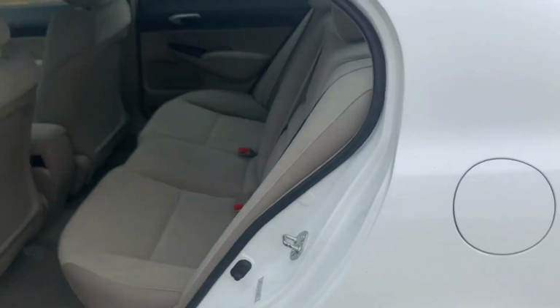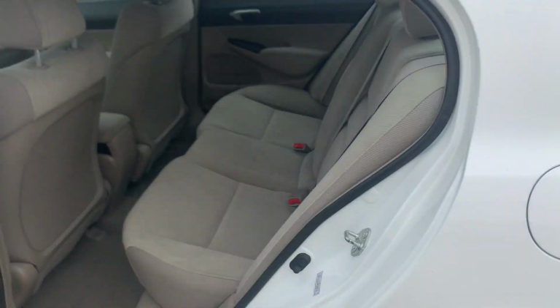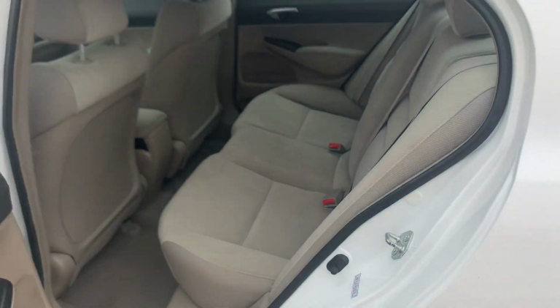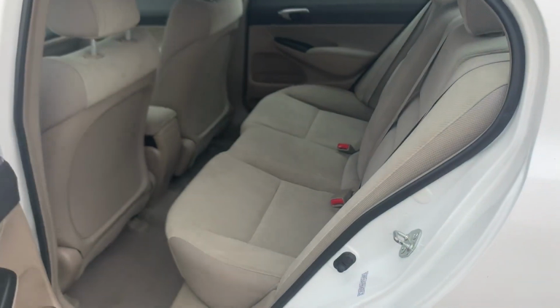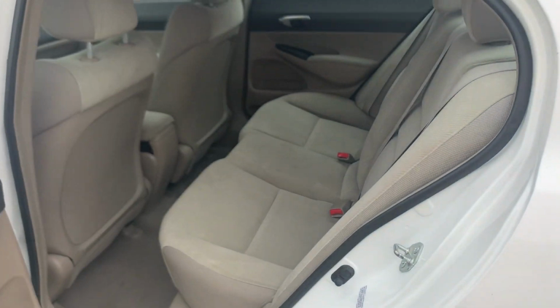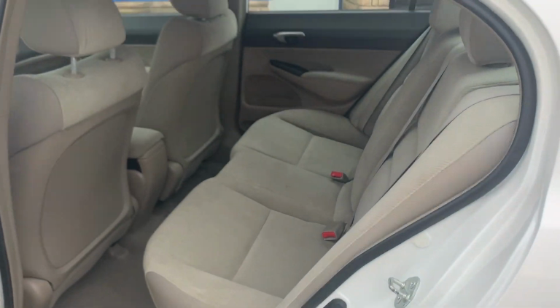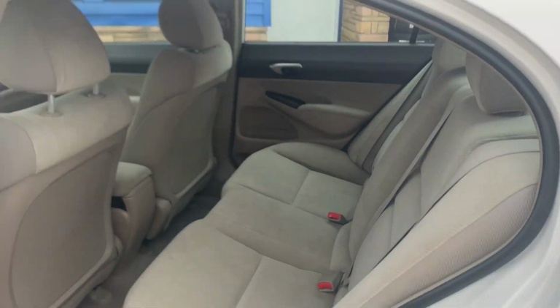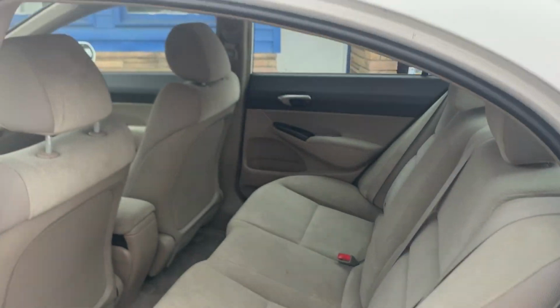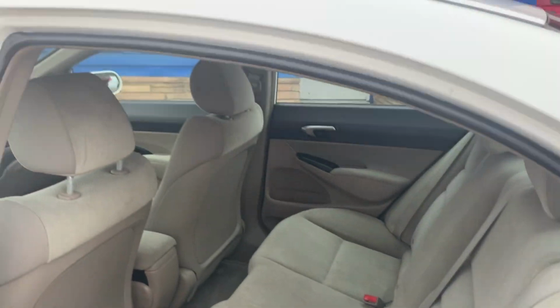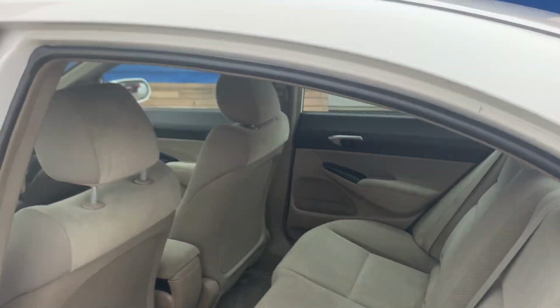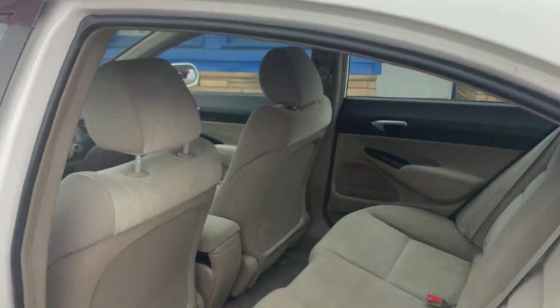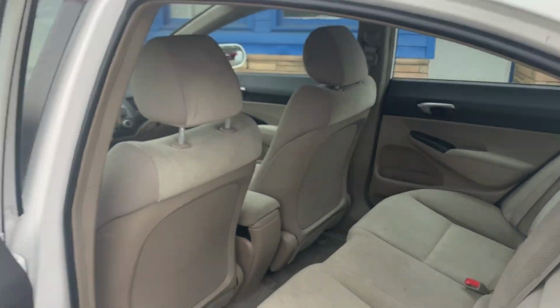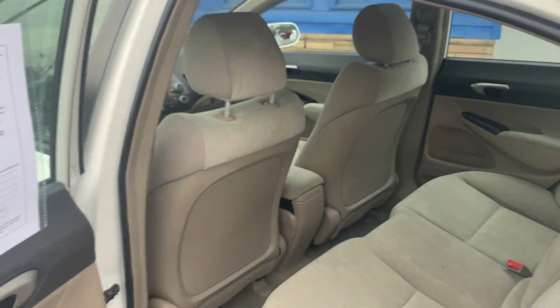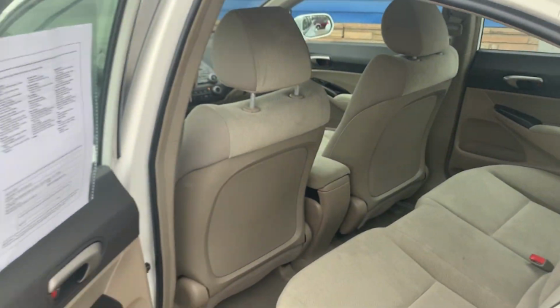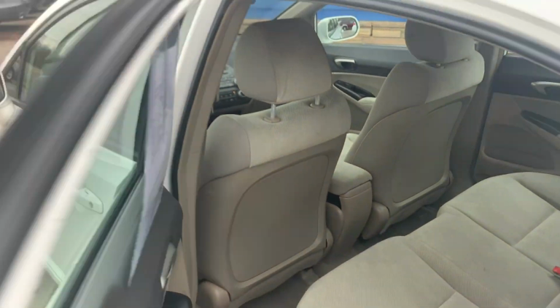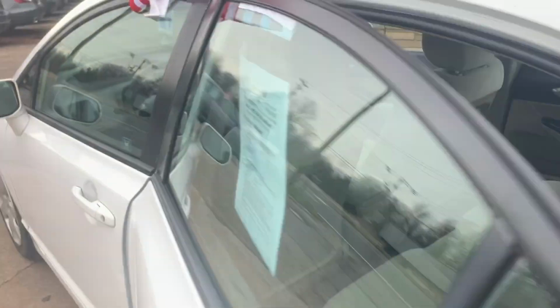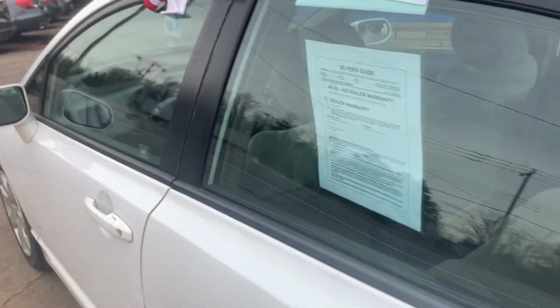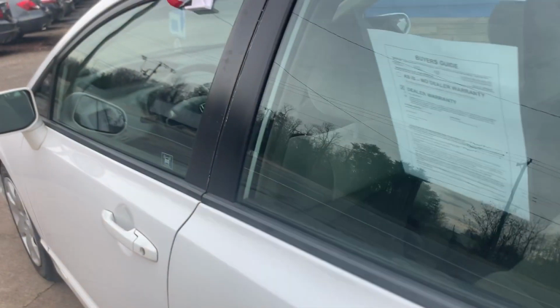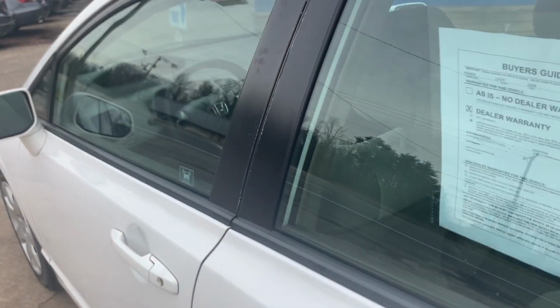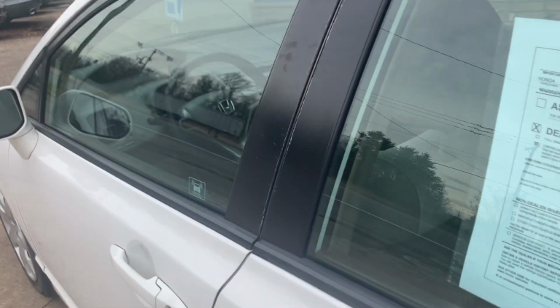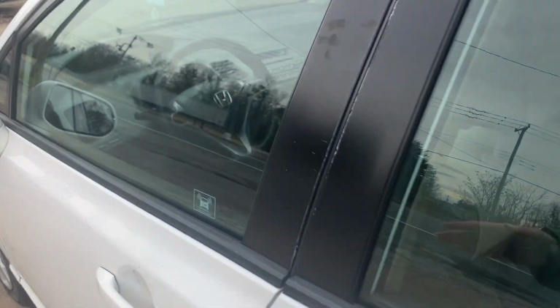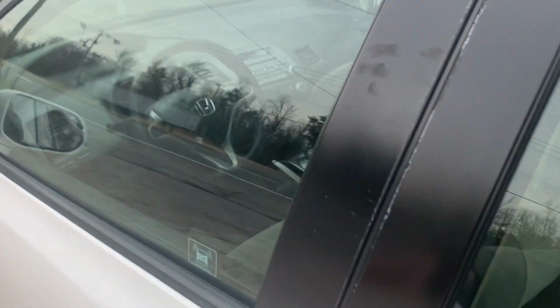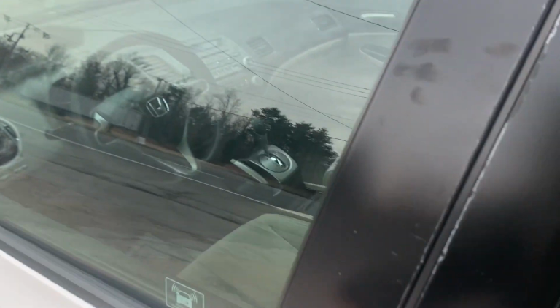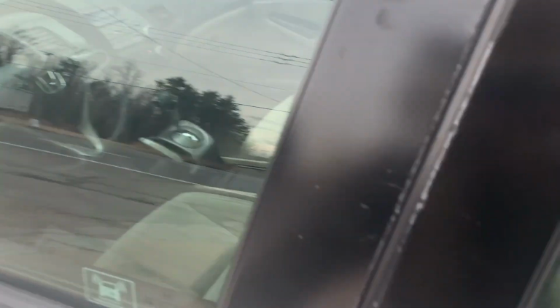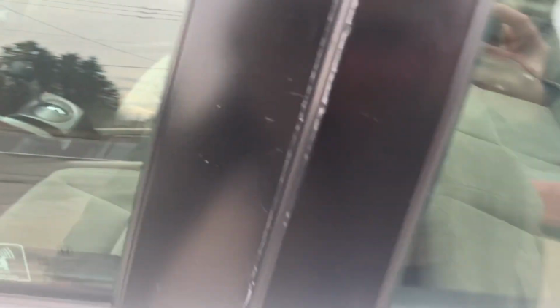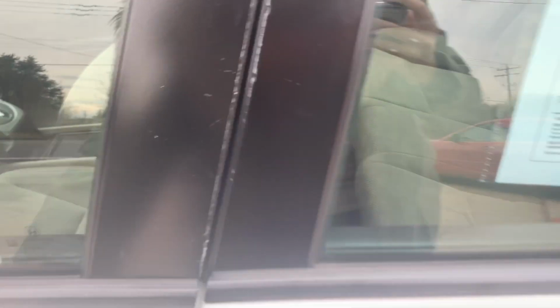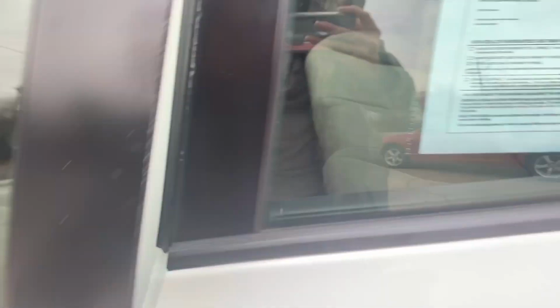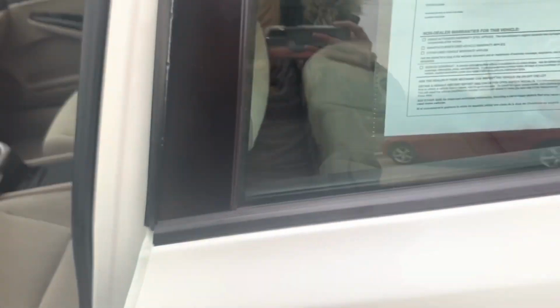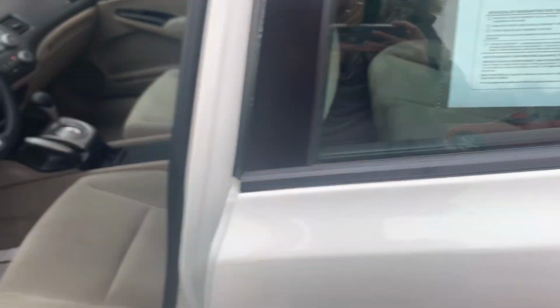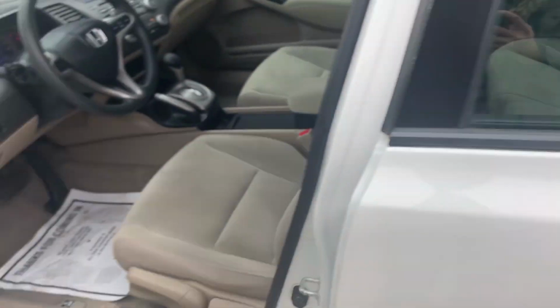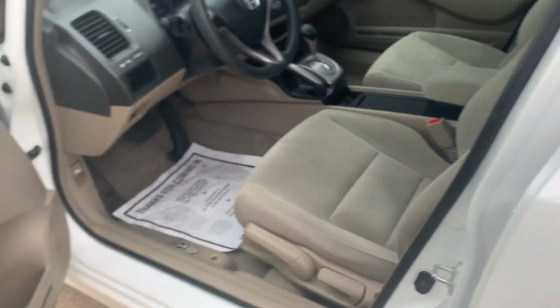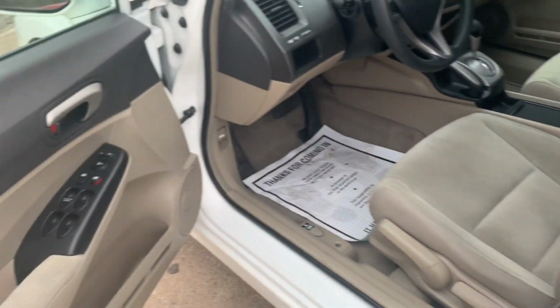This one has gray cloth interior. It has power locks, windows, and mirrors.